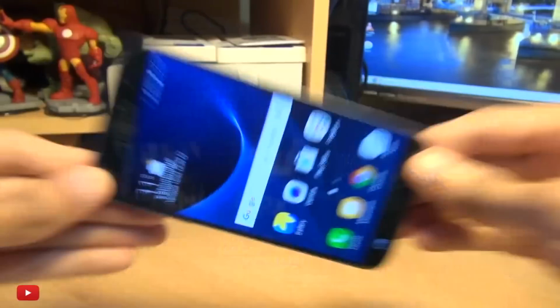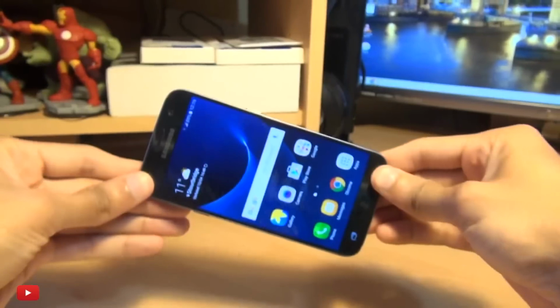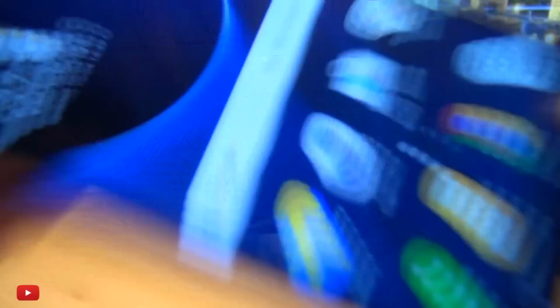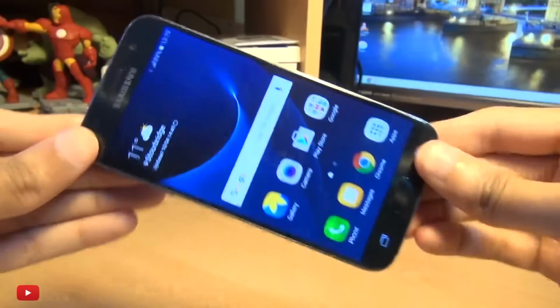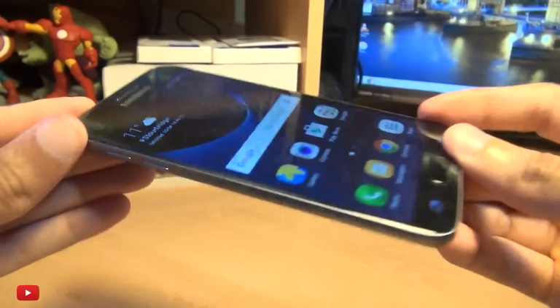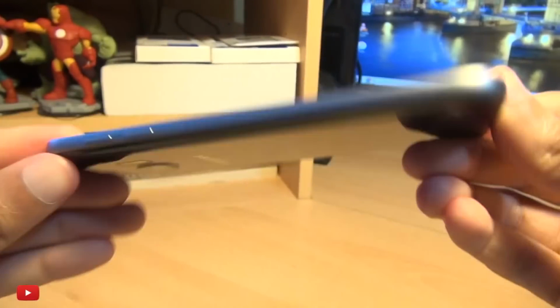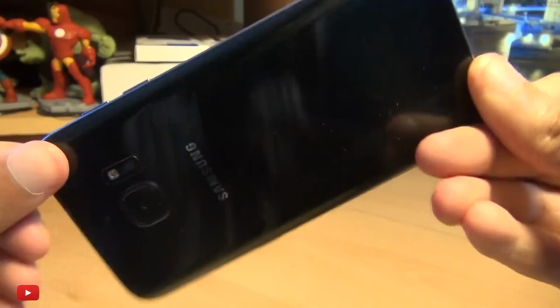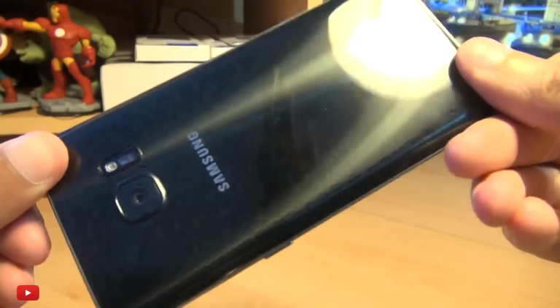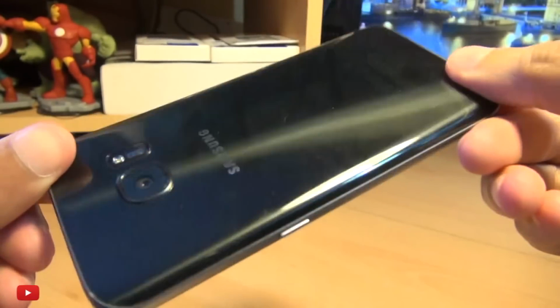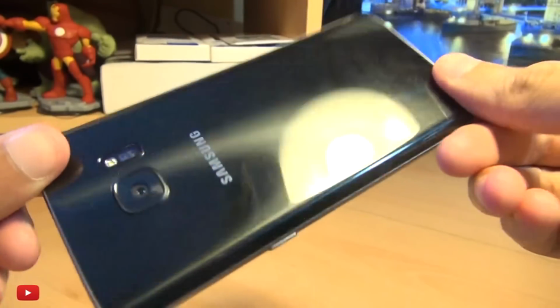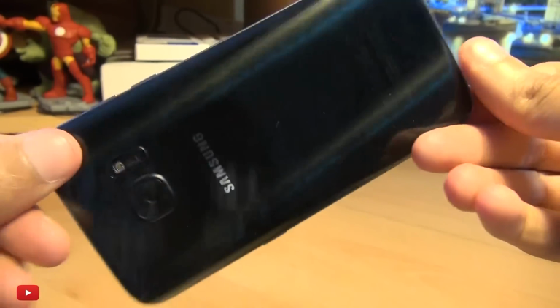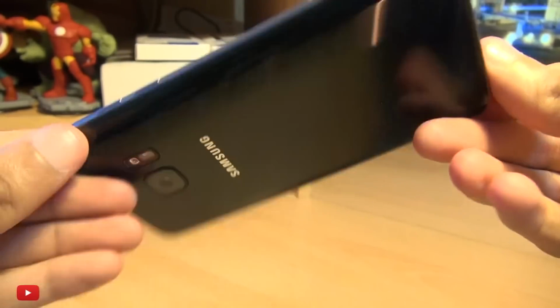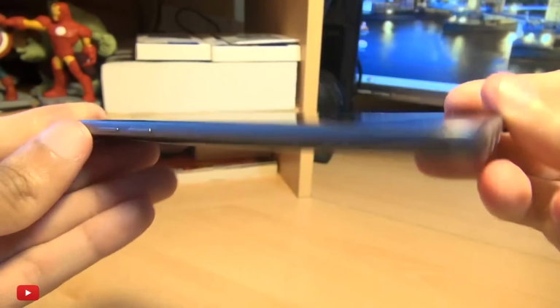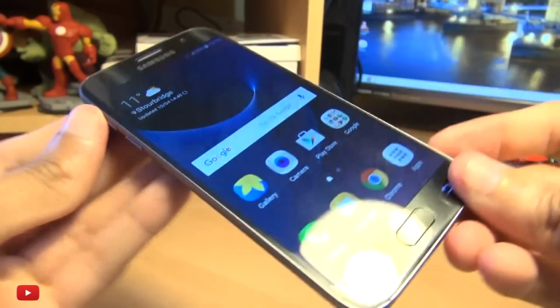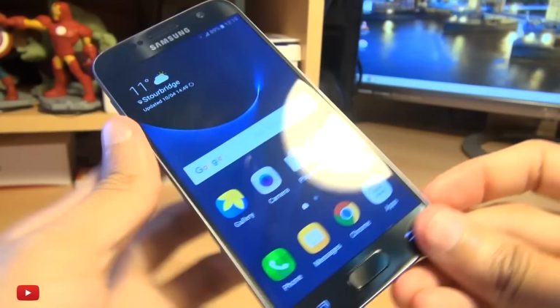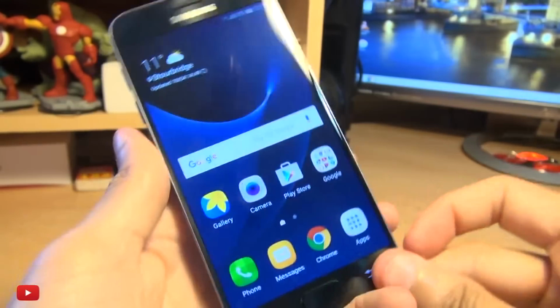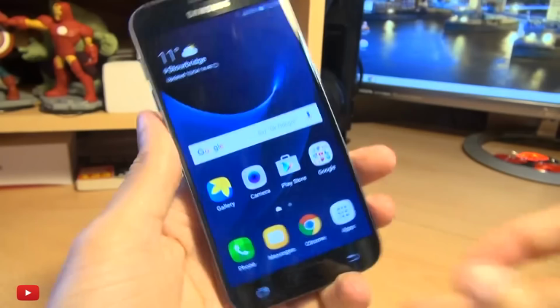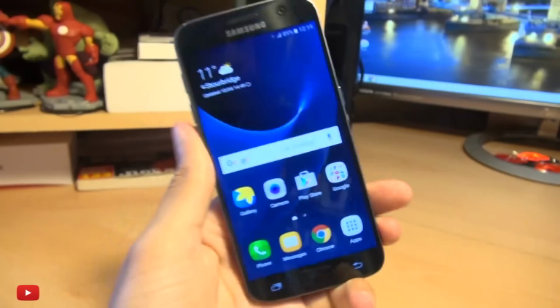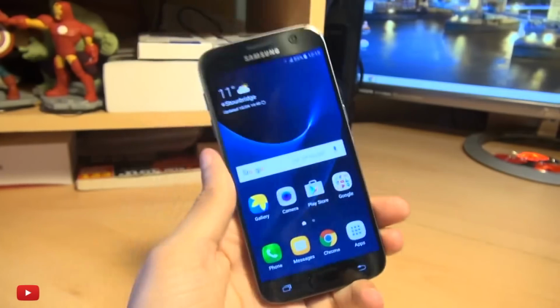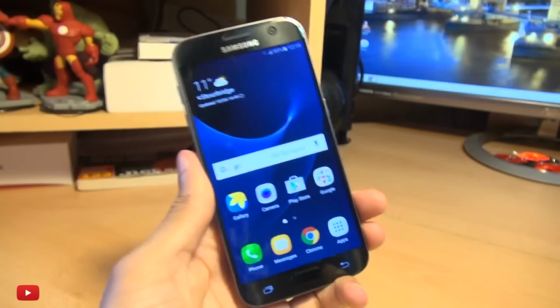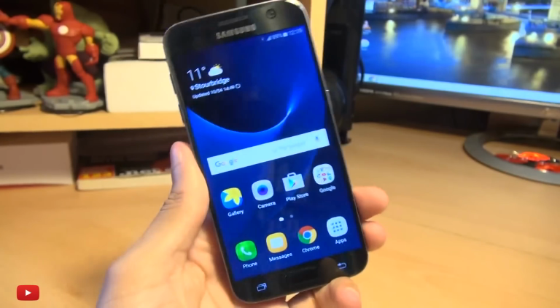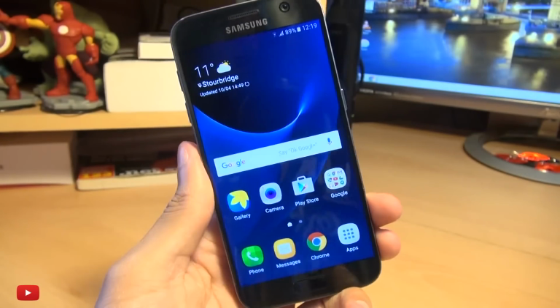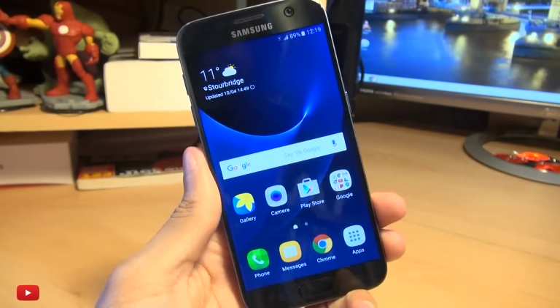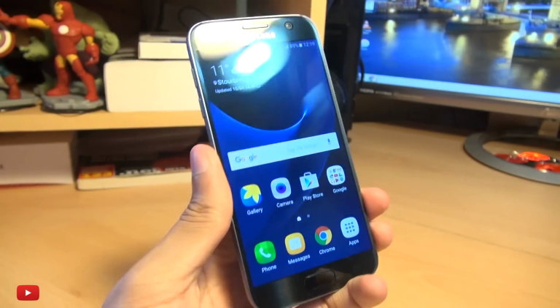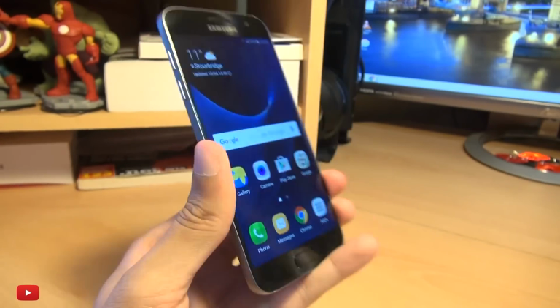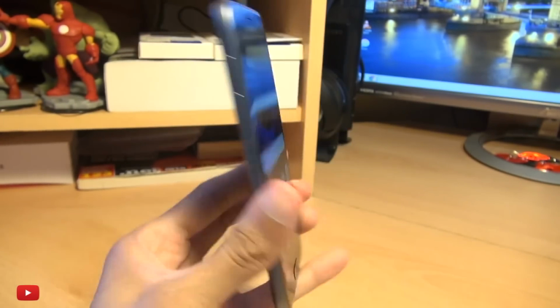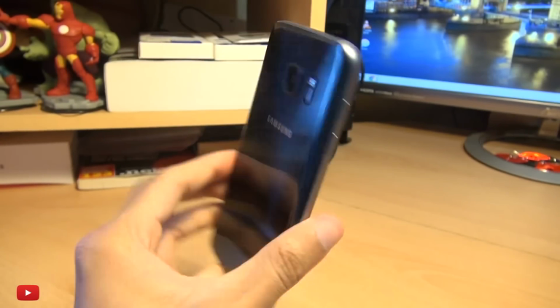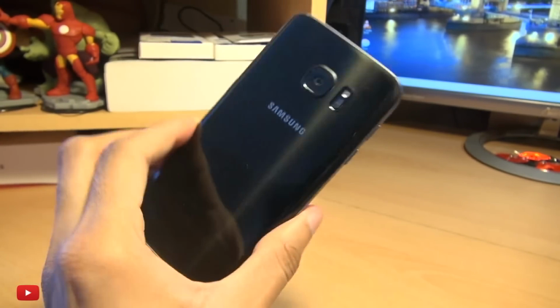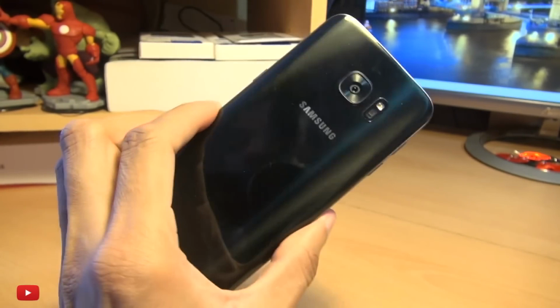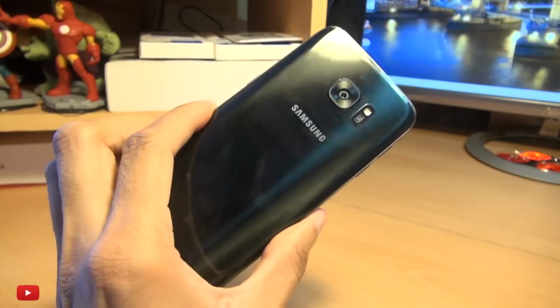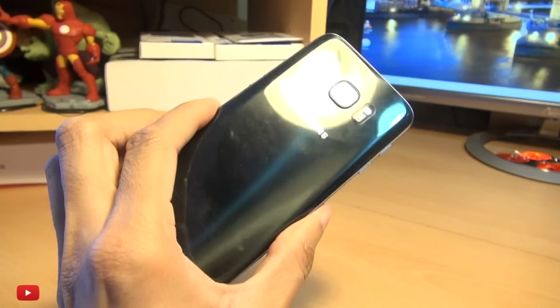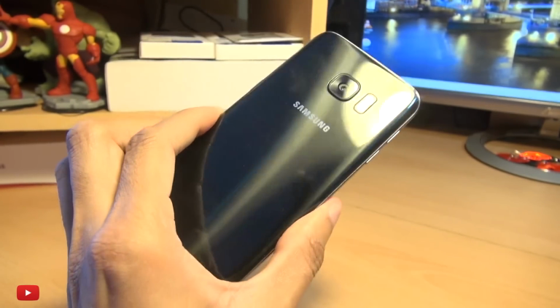Hello, hi guys, it's Ian Am here with the Samsung Galaxy S7 and I'm going to show you how easily you can root this device.